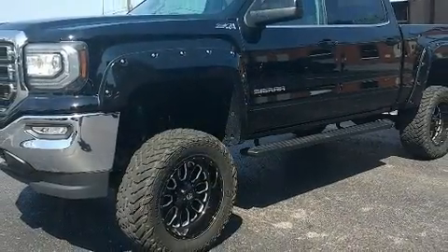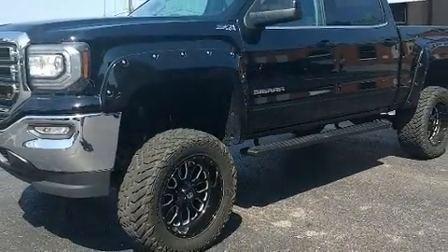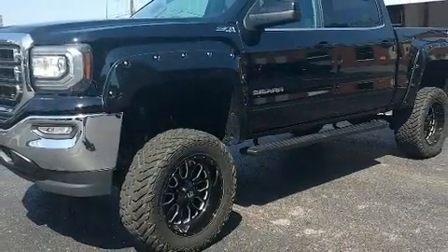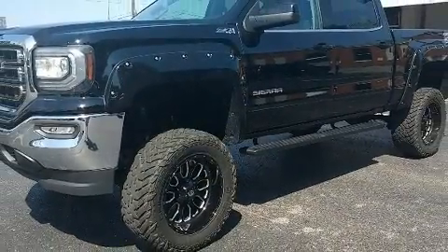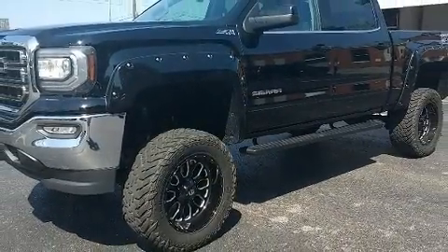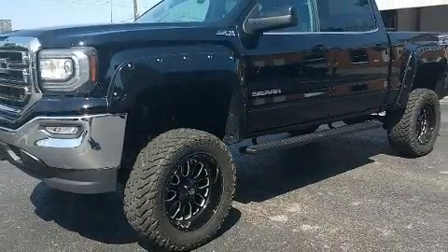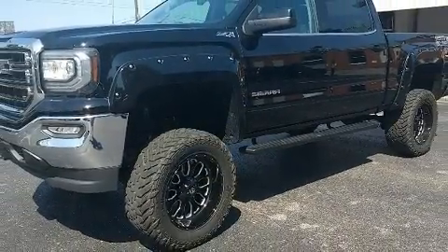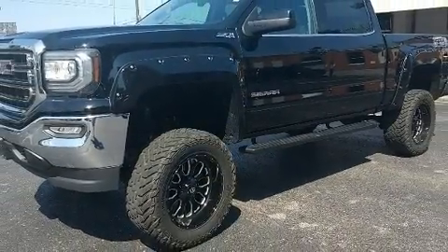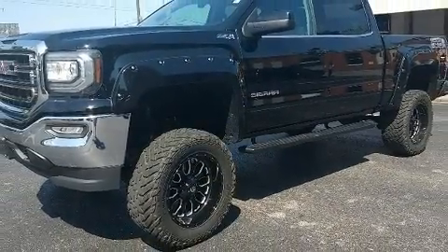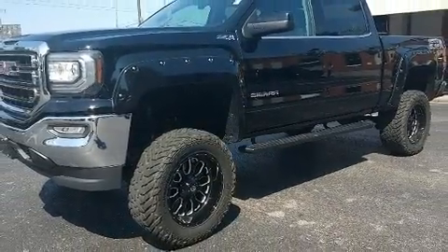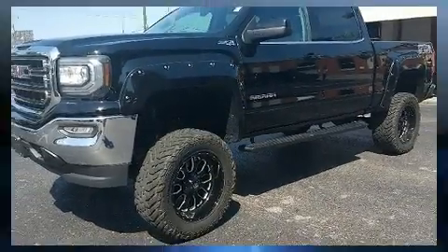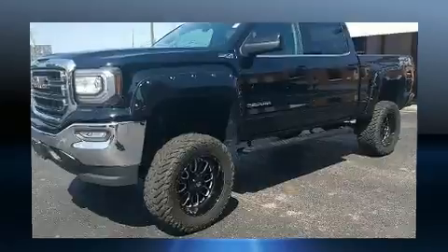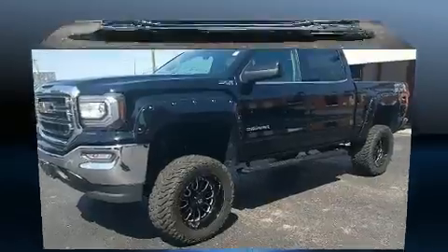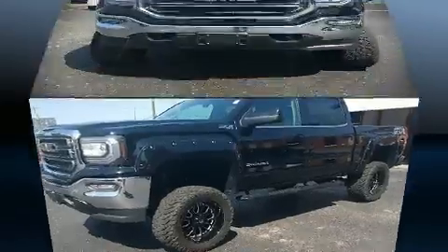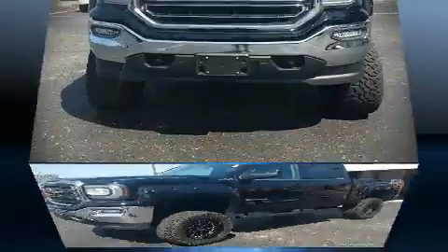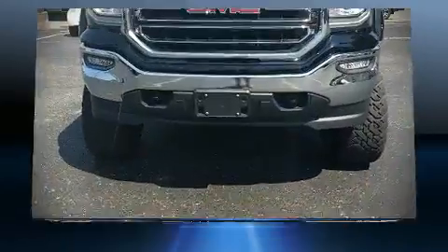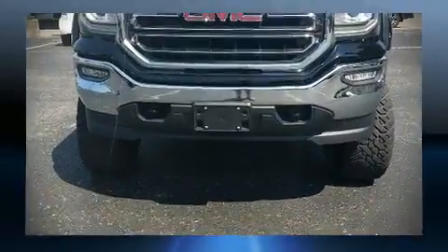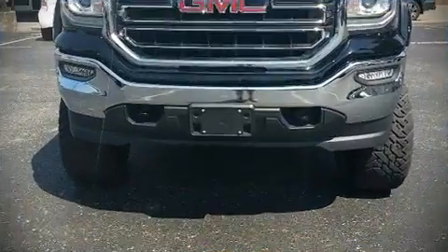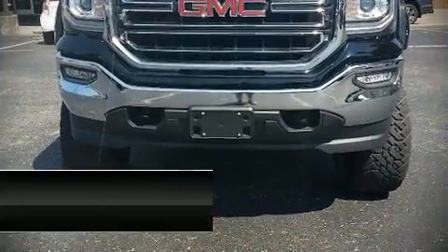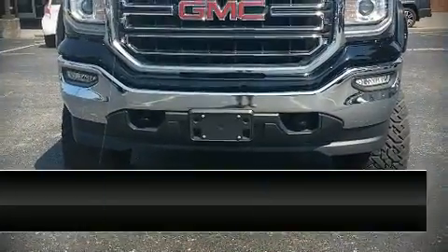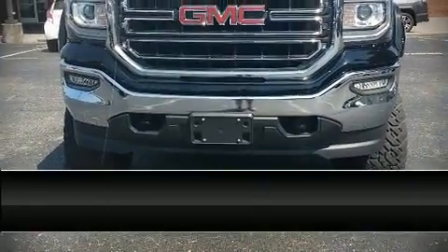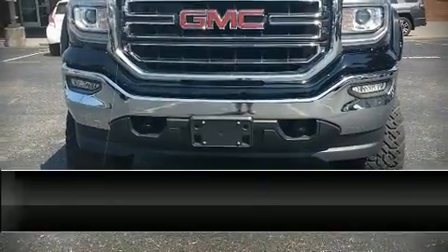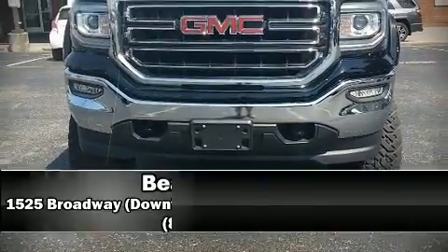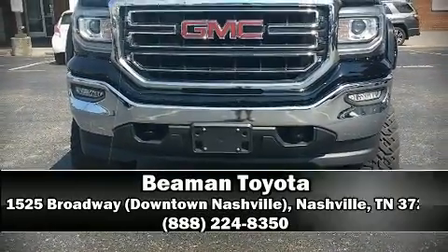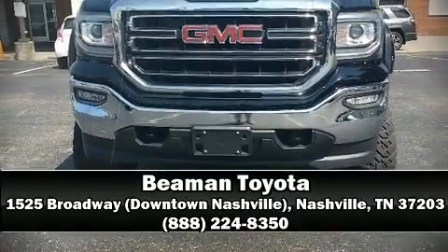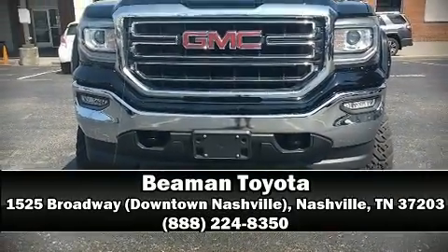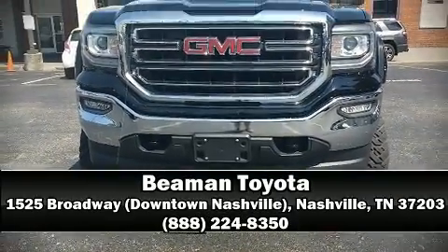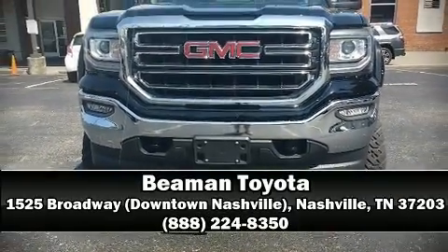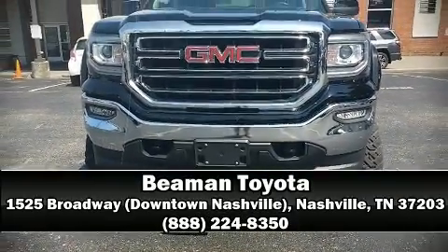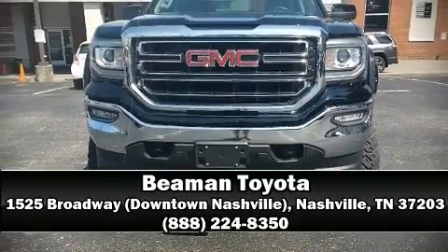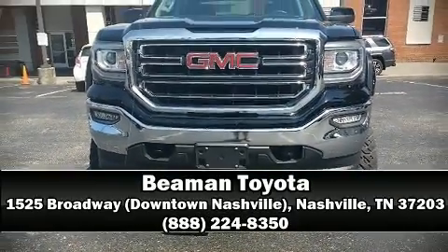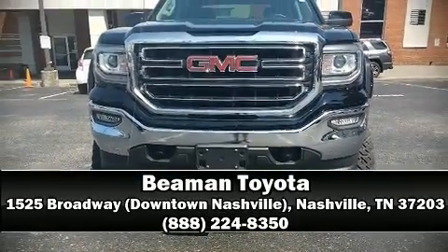Our knowledgeable sales staff is available to answer any questions that you might have. We are here to help you. Have a good day.